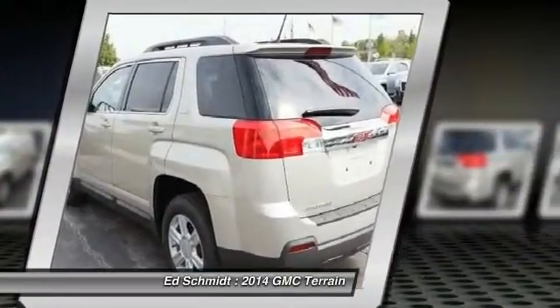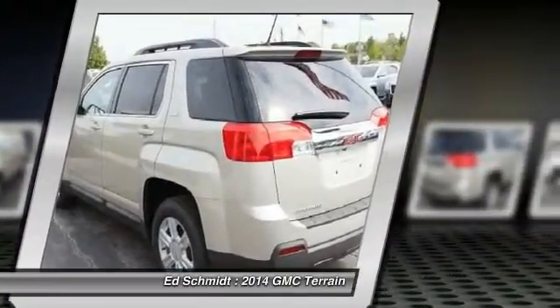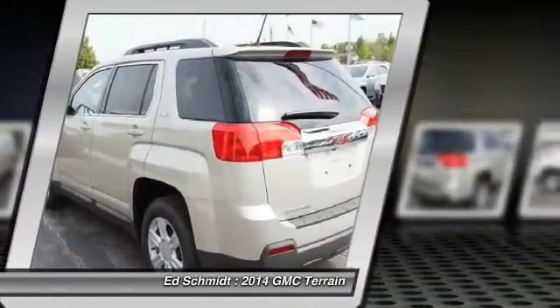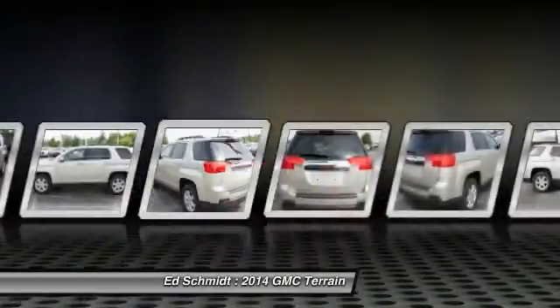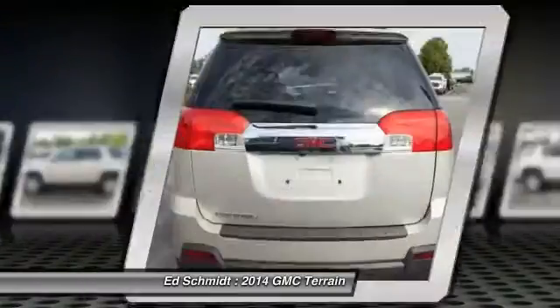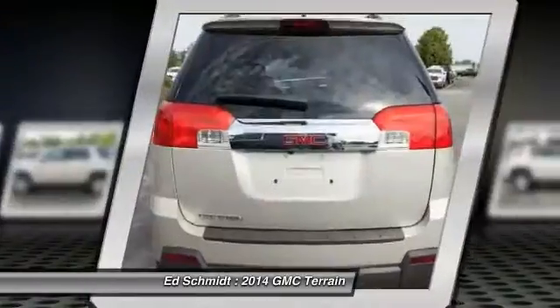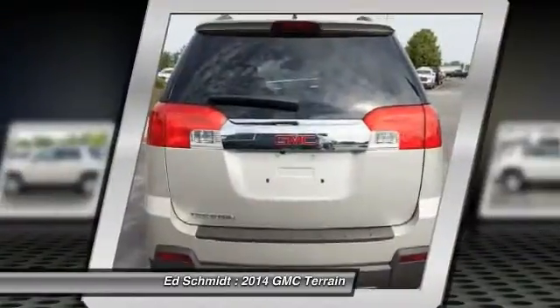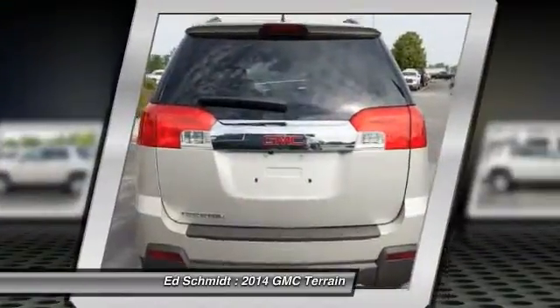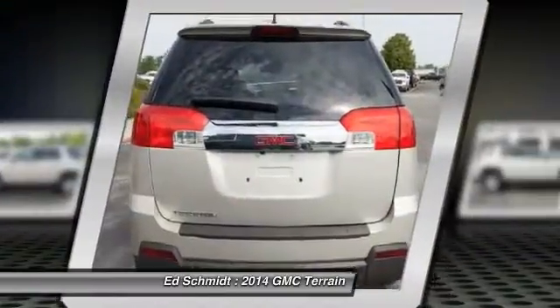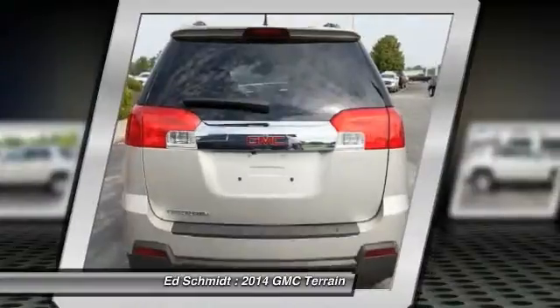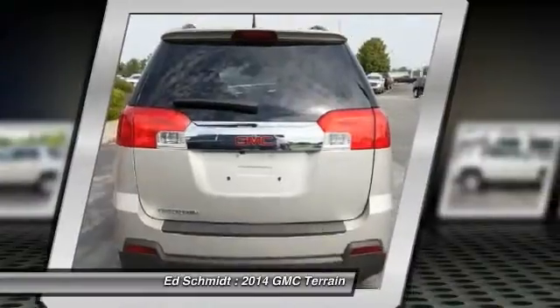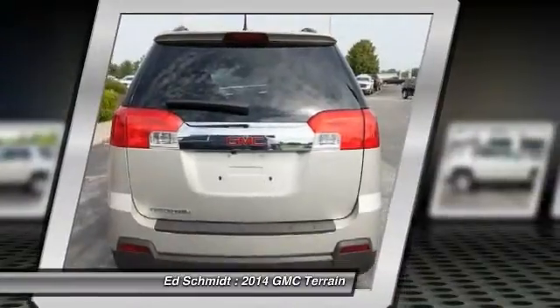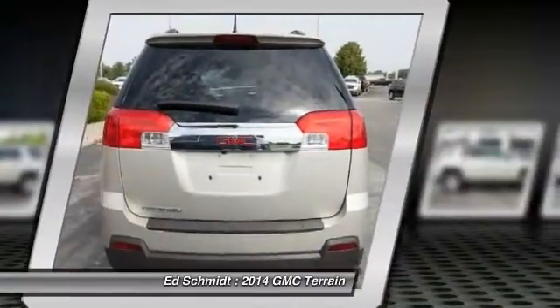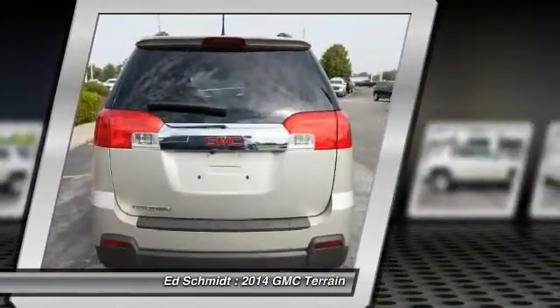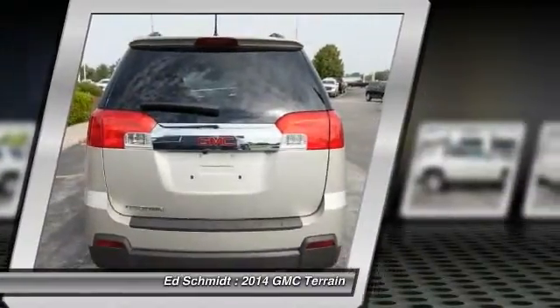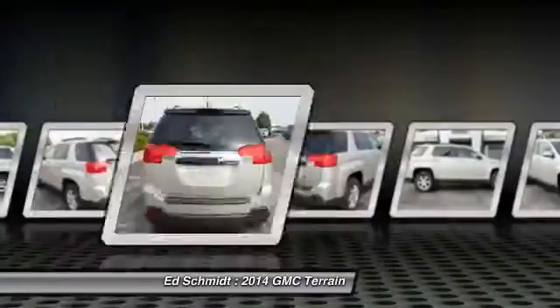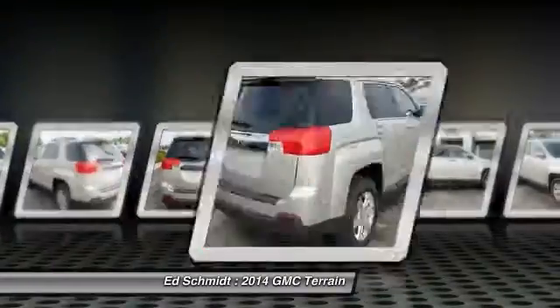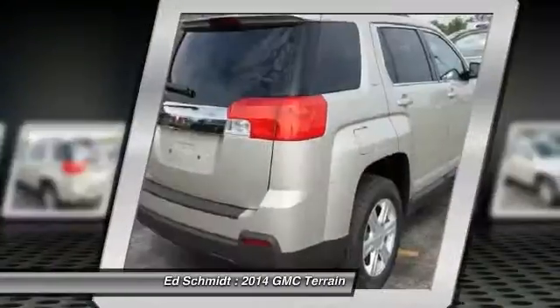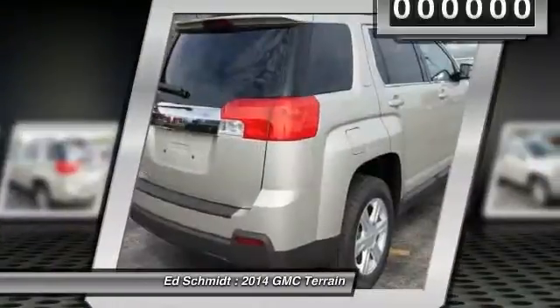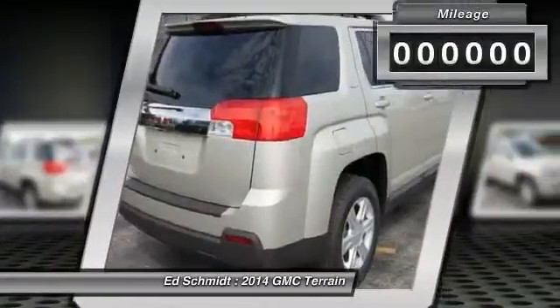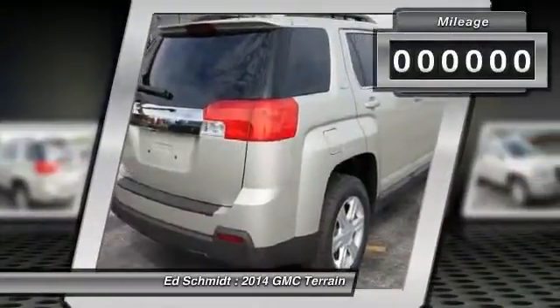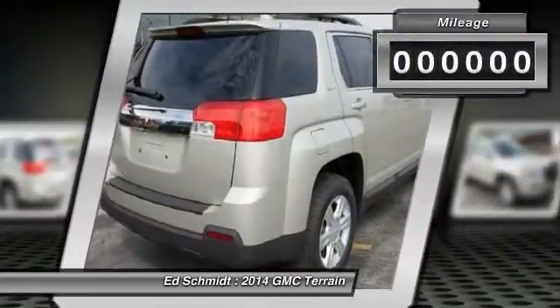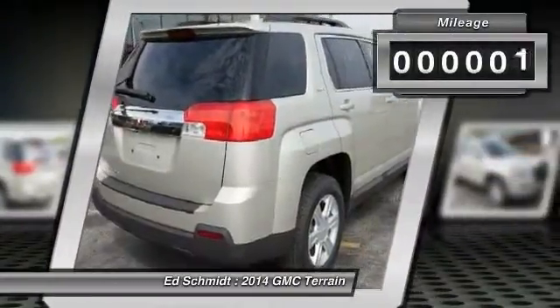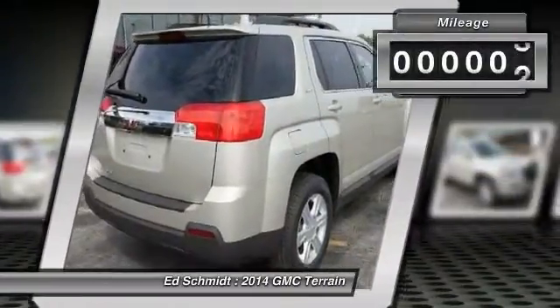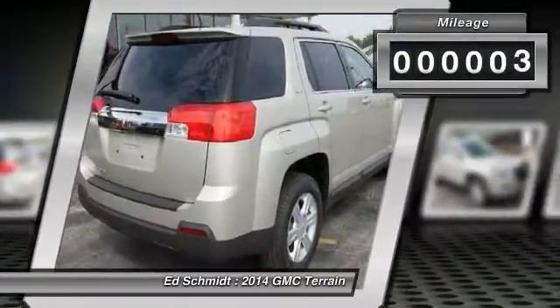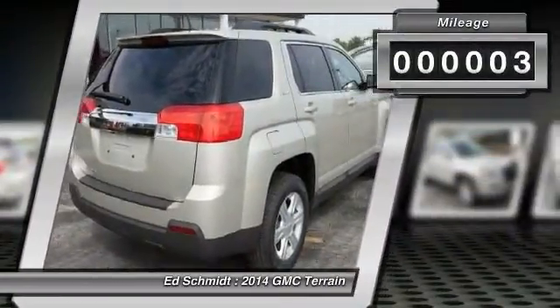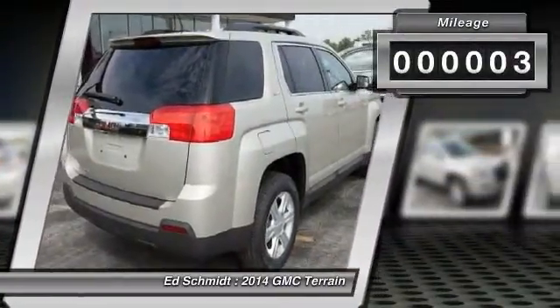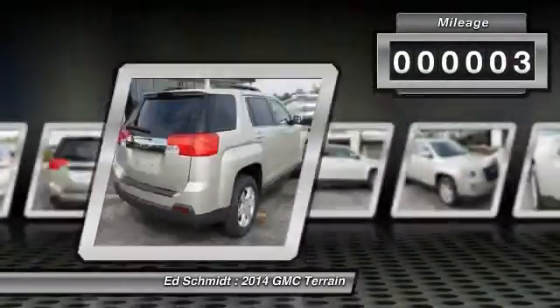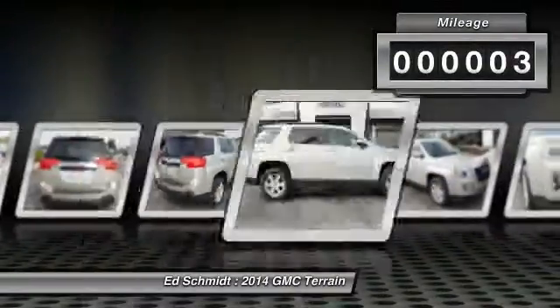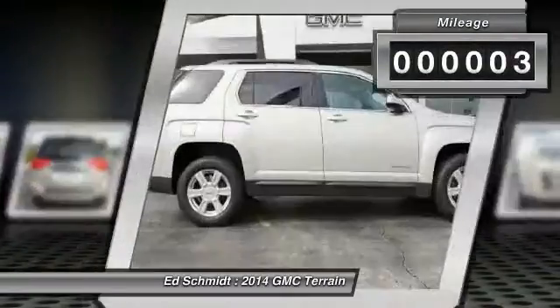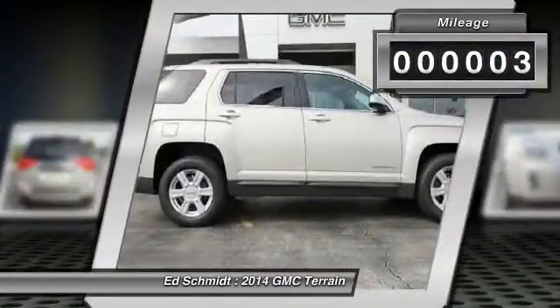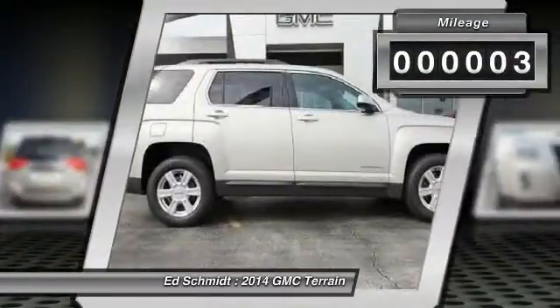An EPA-estimated 32 highway miles per gallon is not bad either. This vehicle has less than 100 miles.